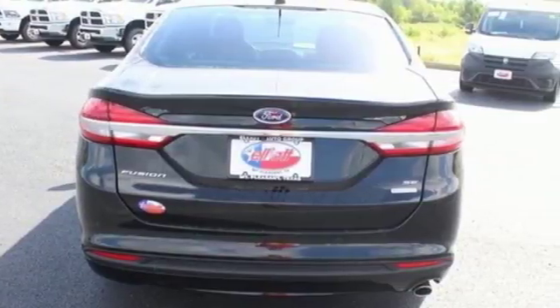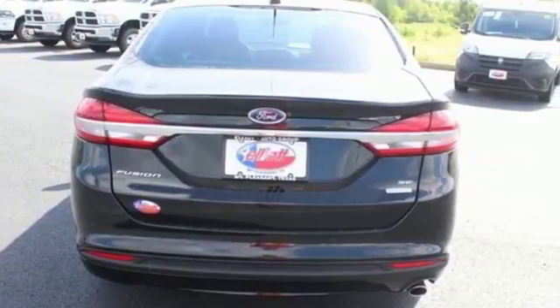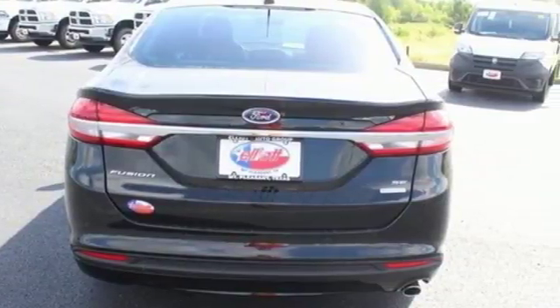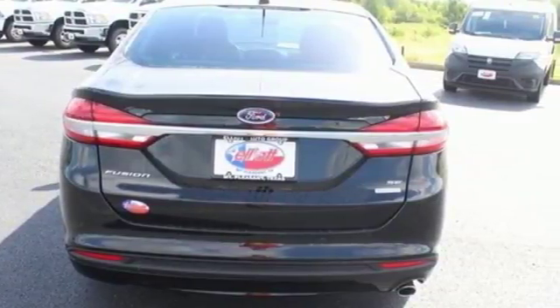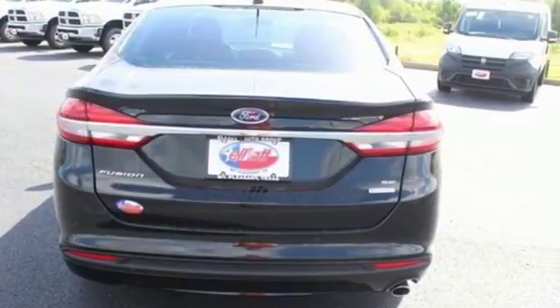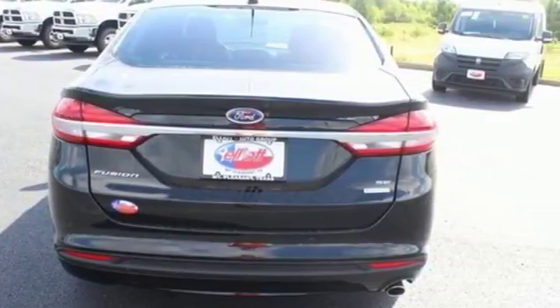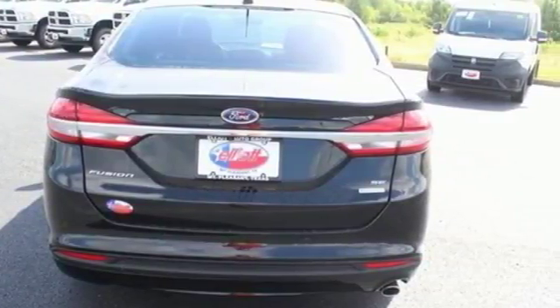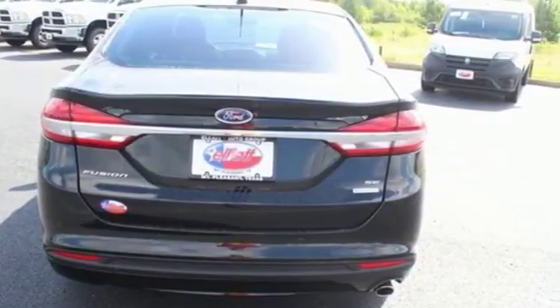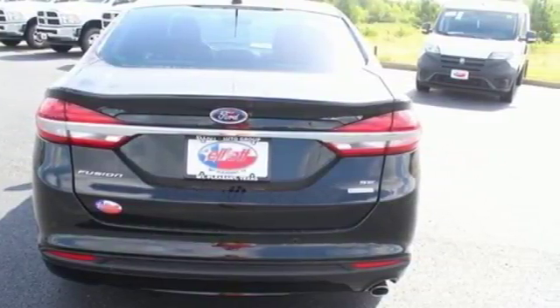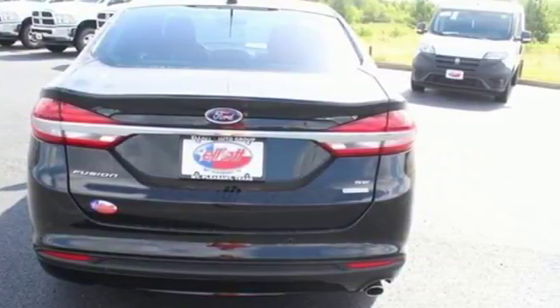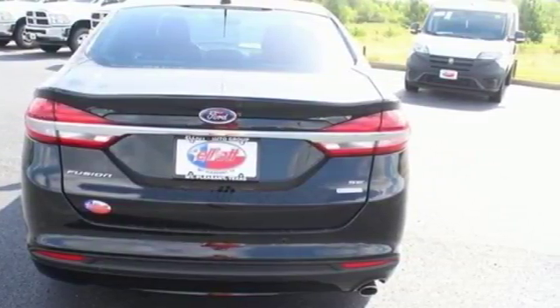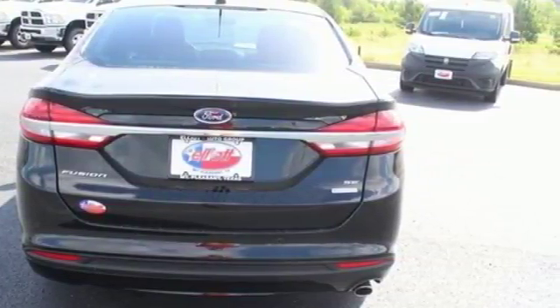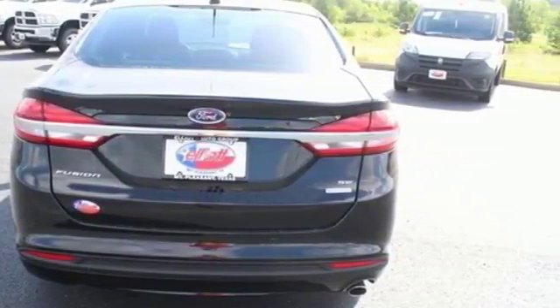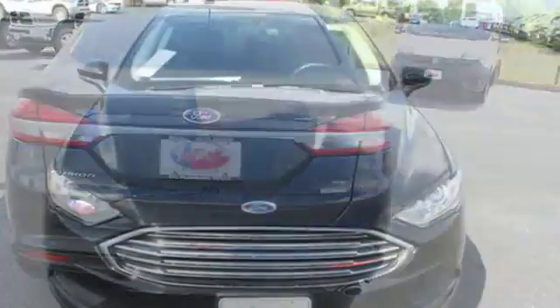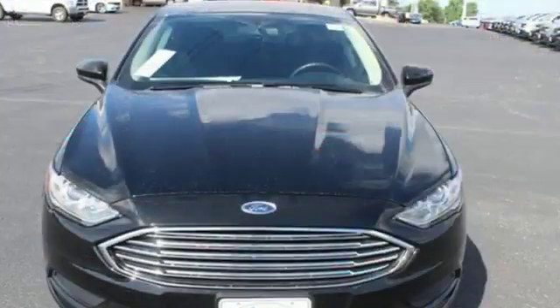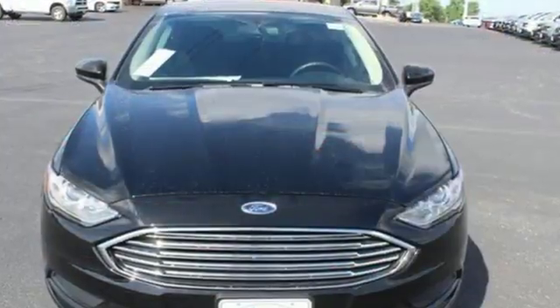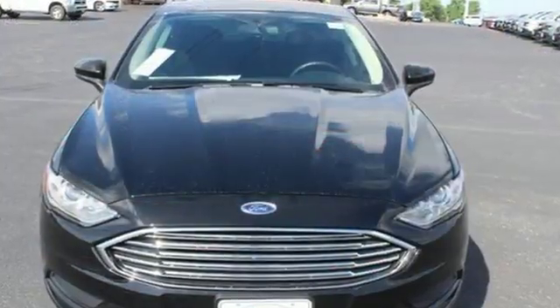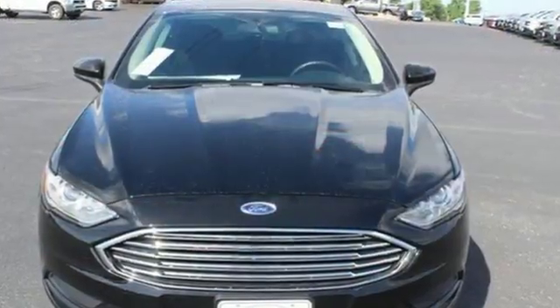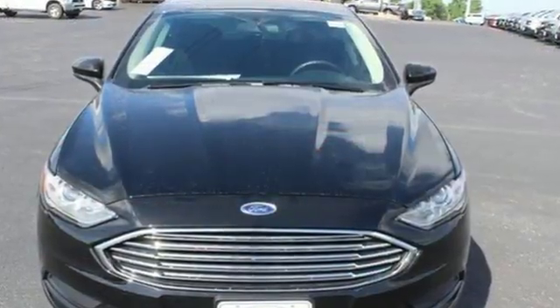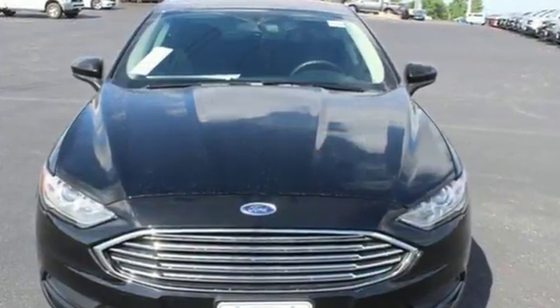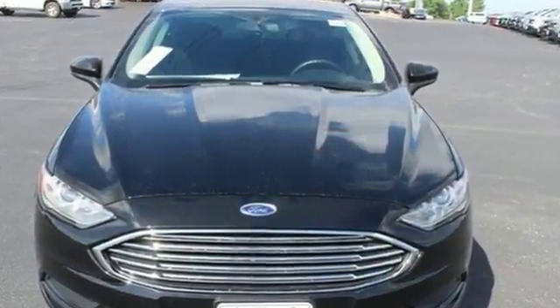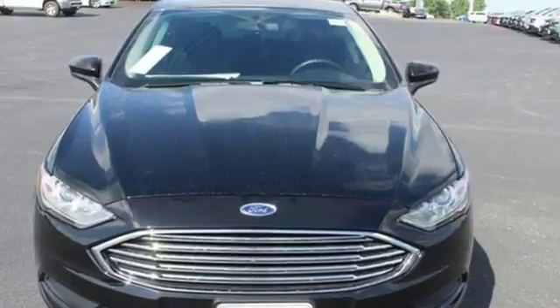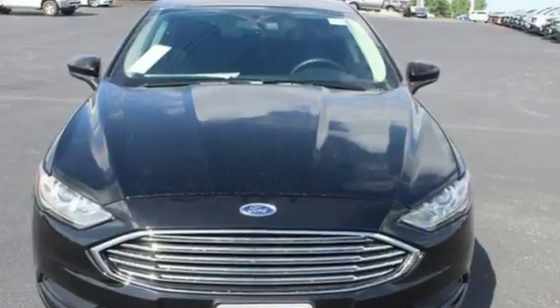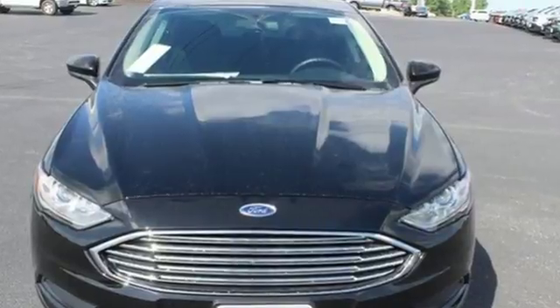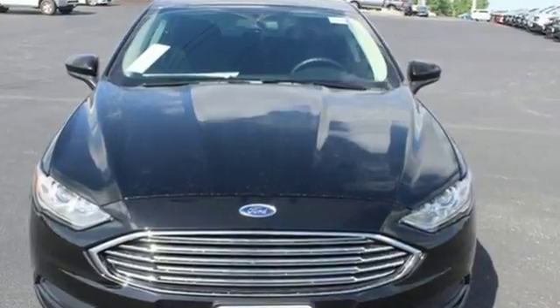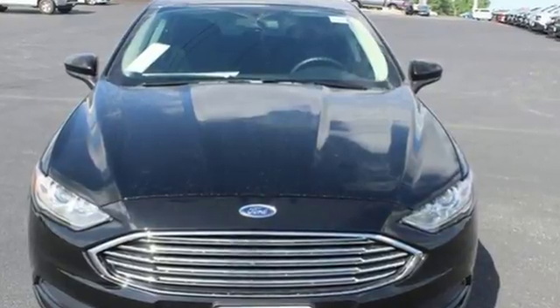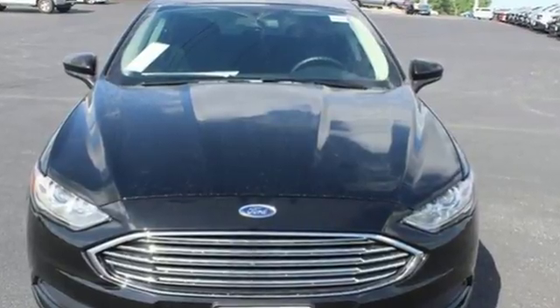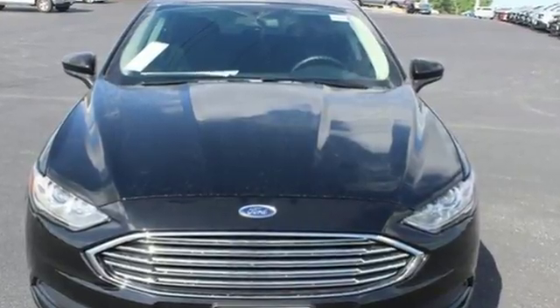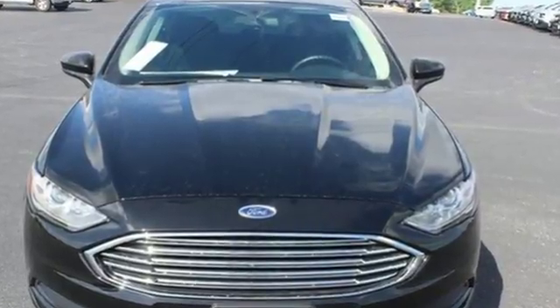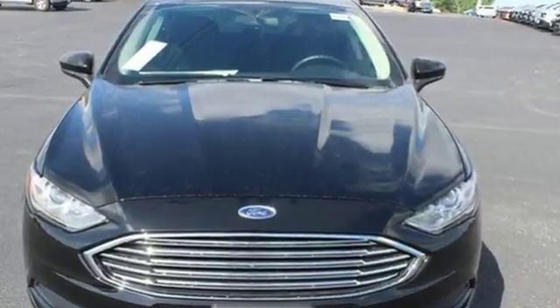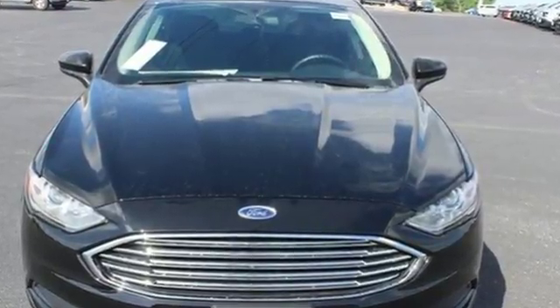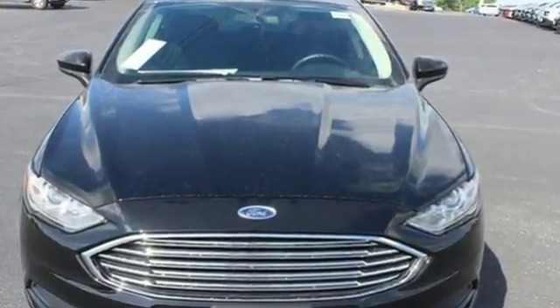Every generation has its Ford. This one's yours. There's even more to see in person. Take it for a test drive today.